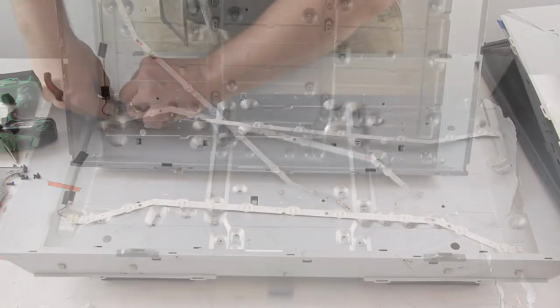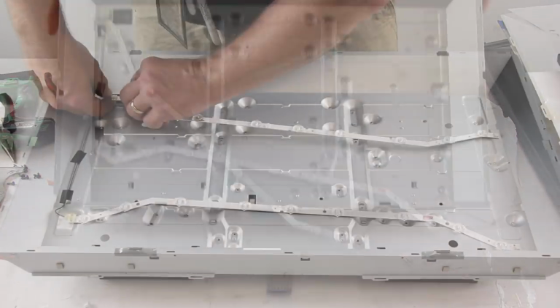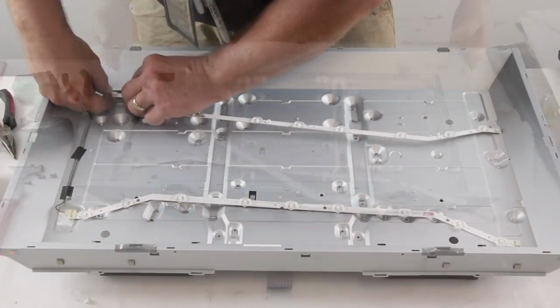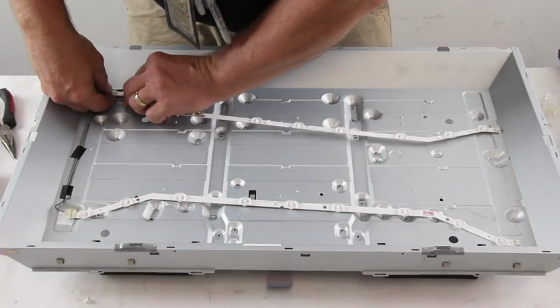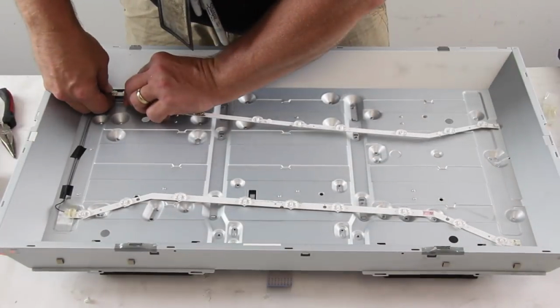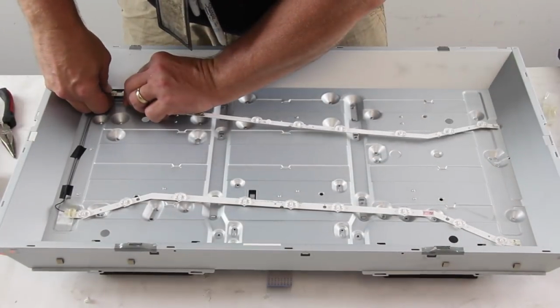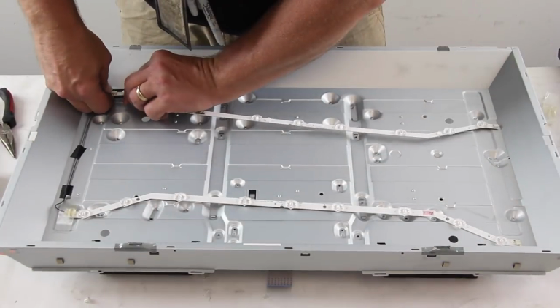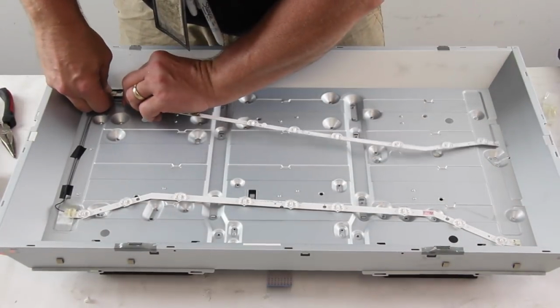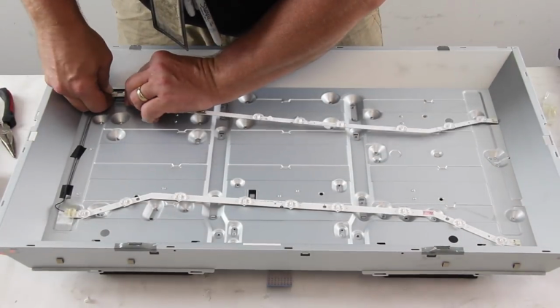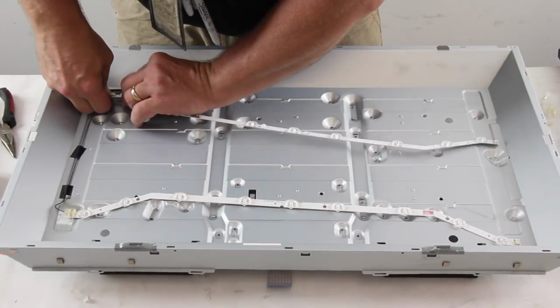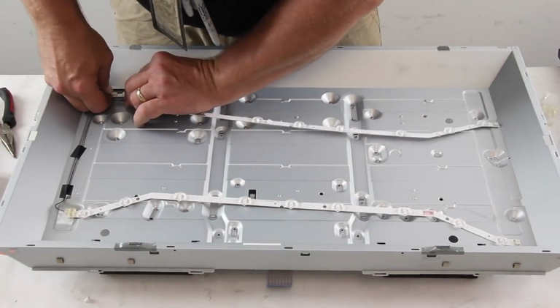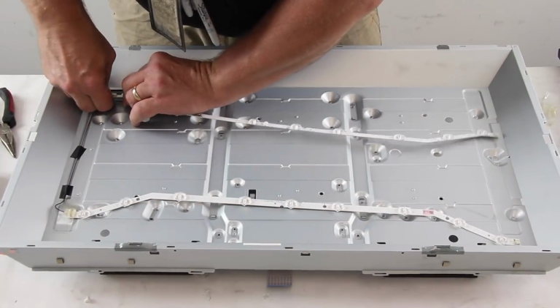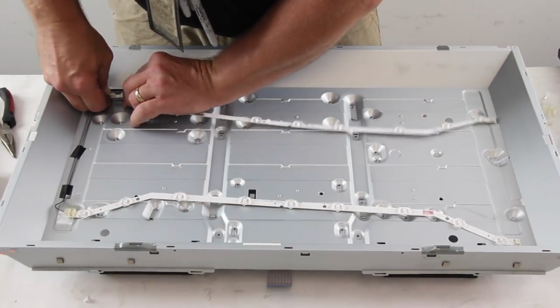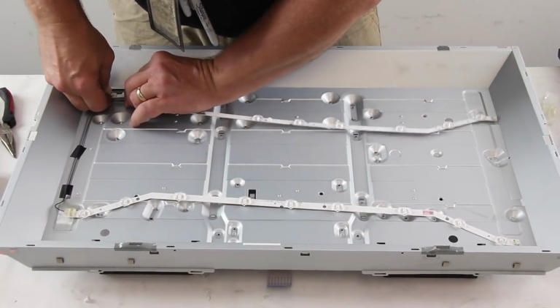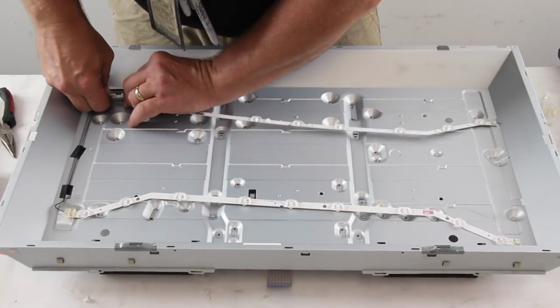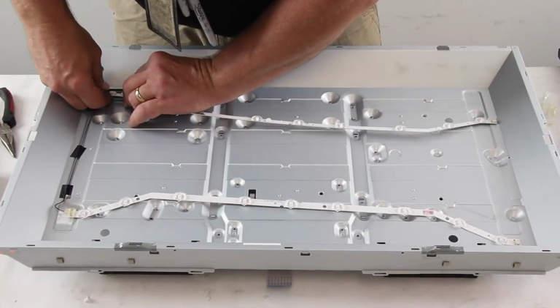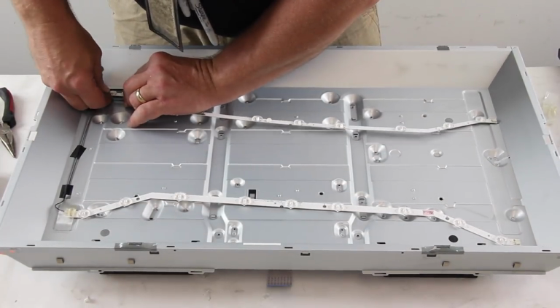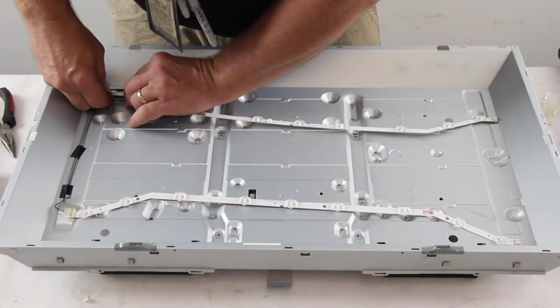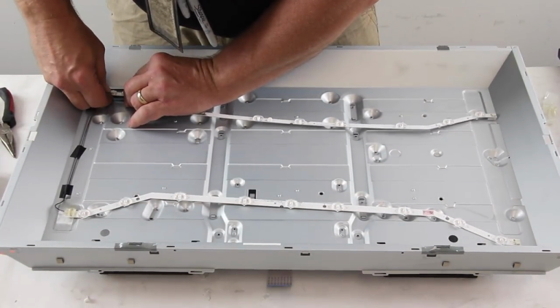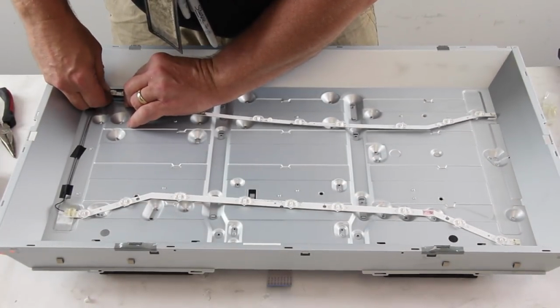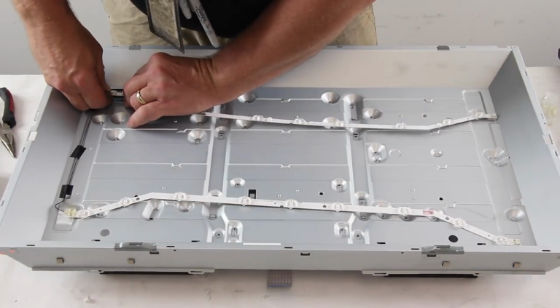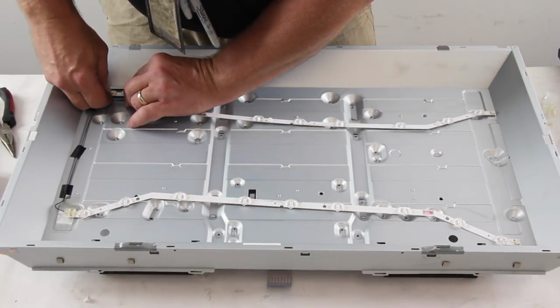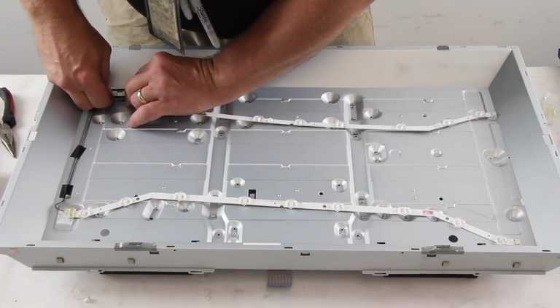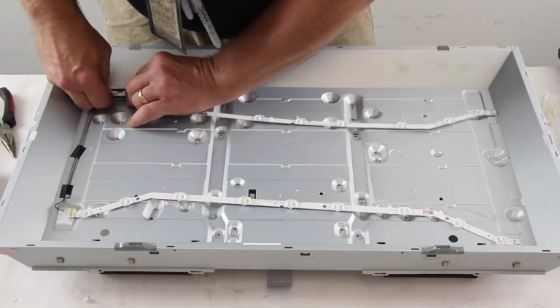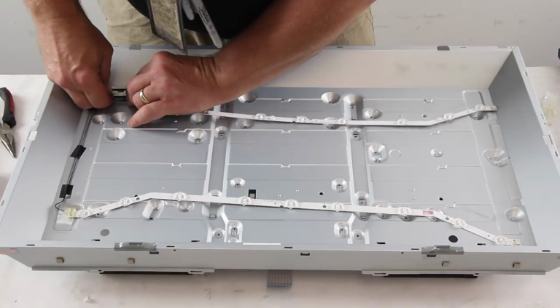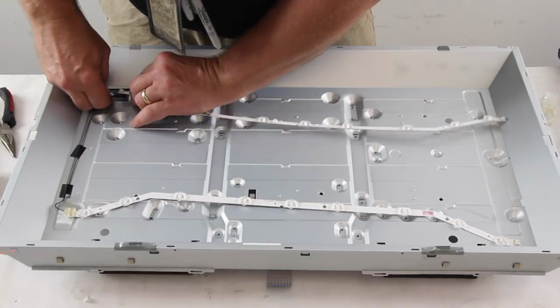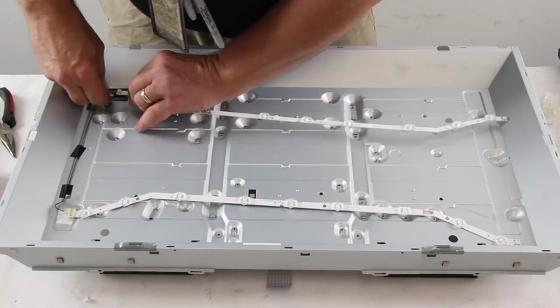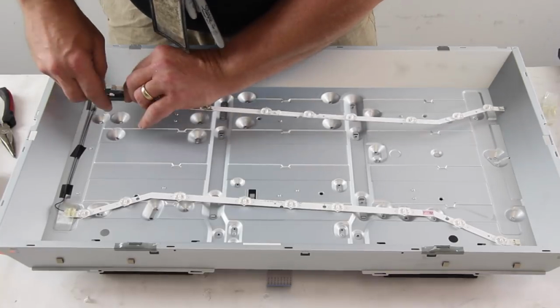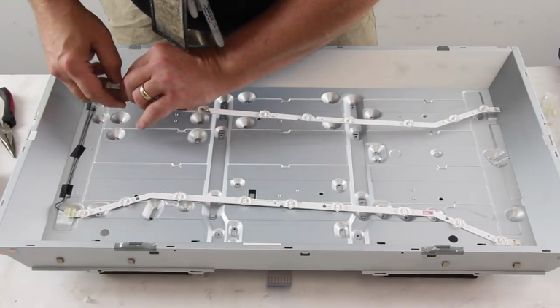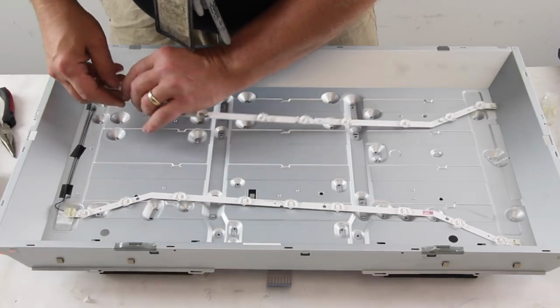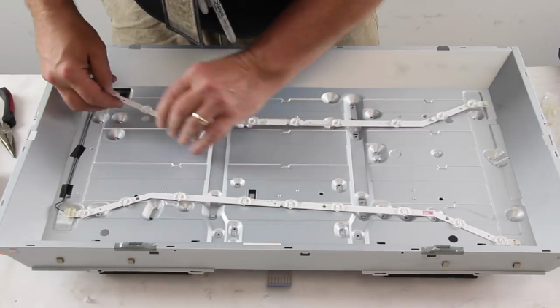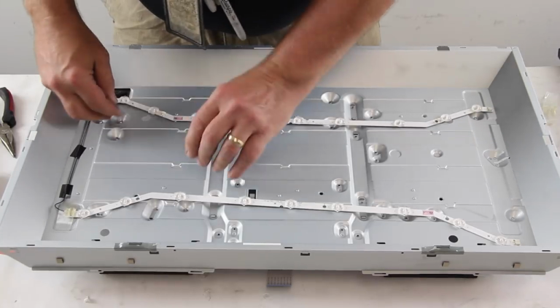Disconnect the LED strips from the power supply cable and remove them from the chassis.